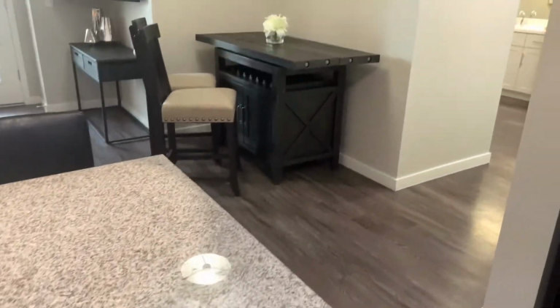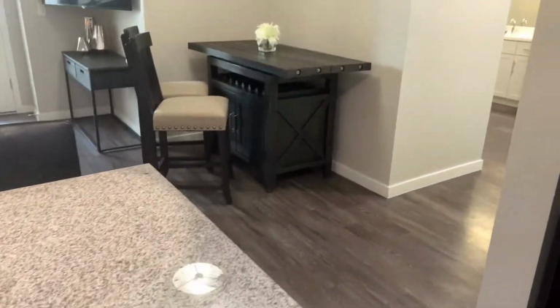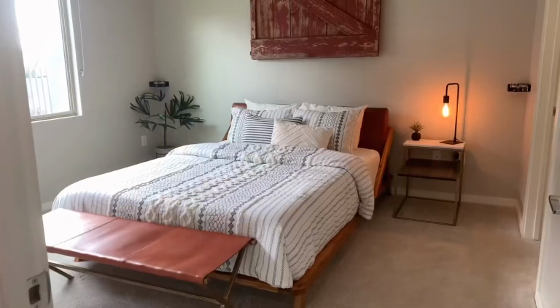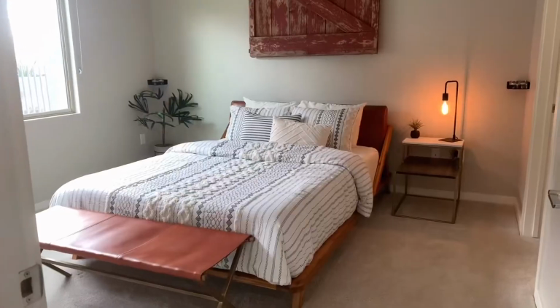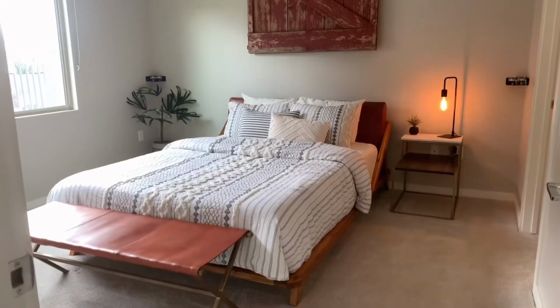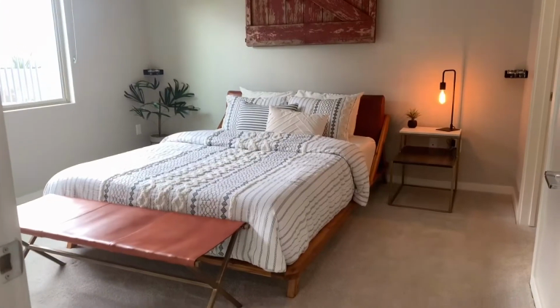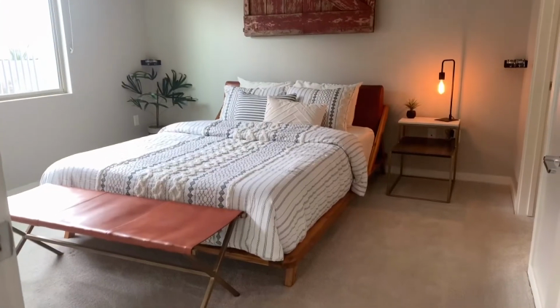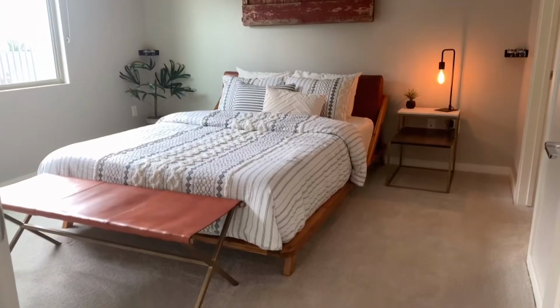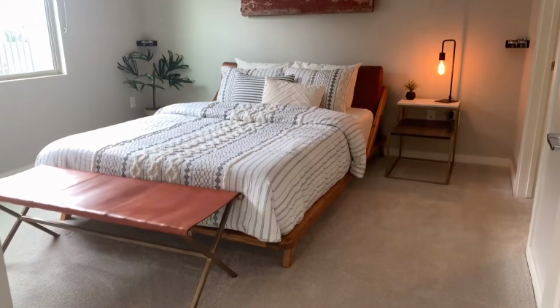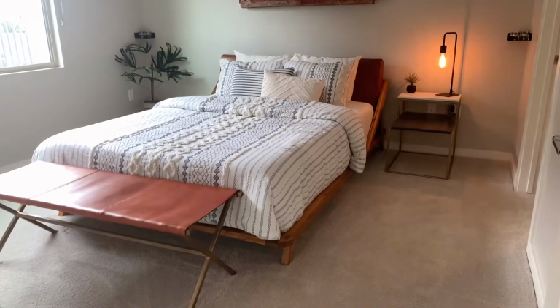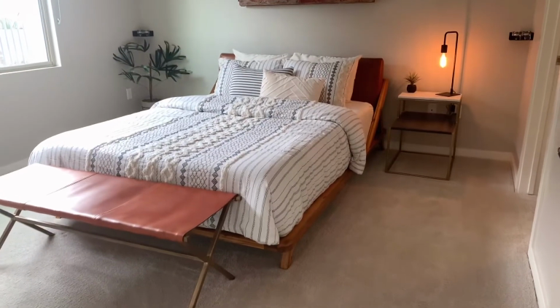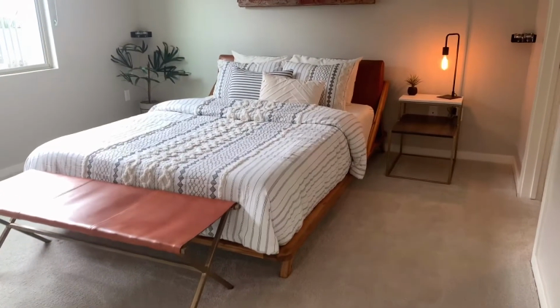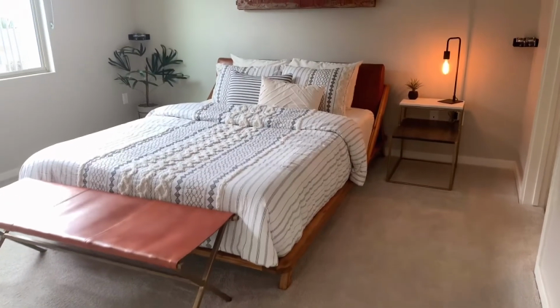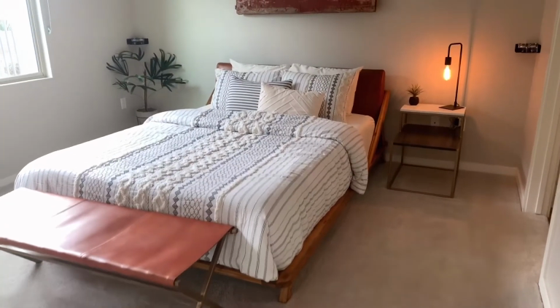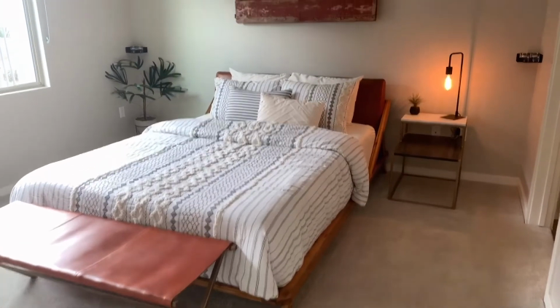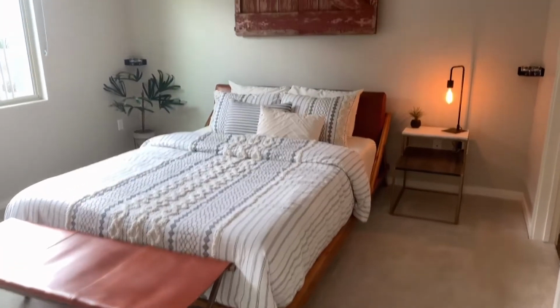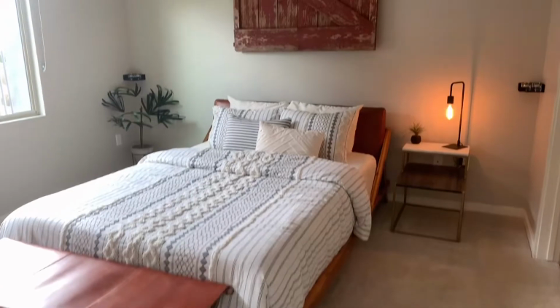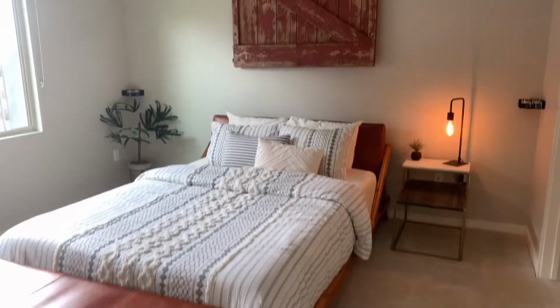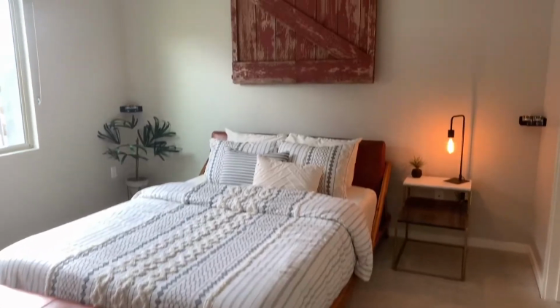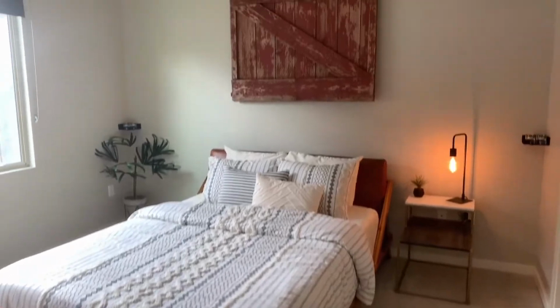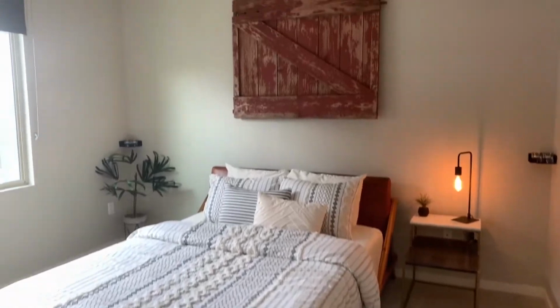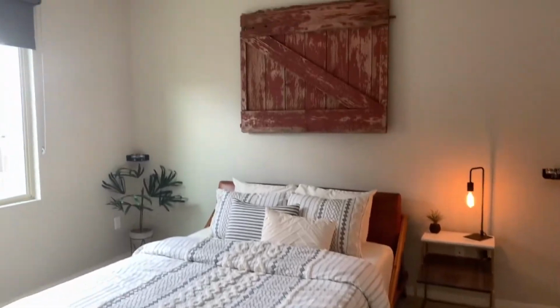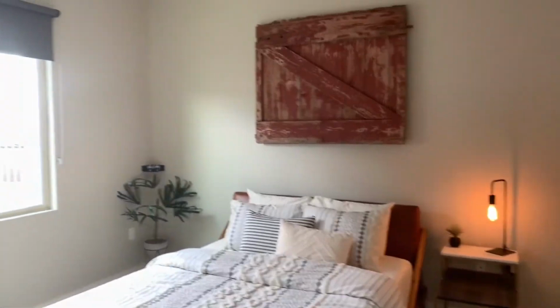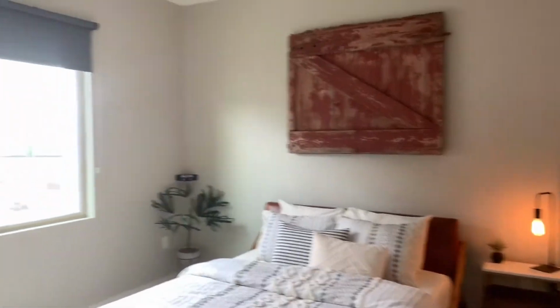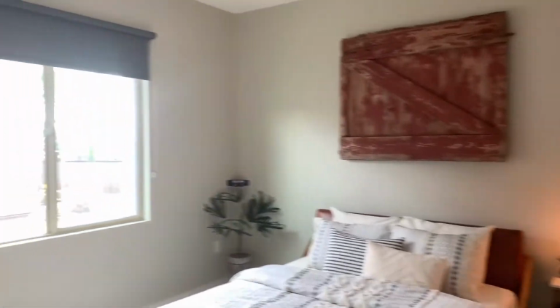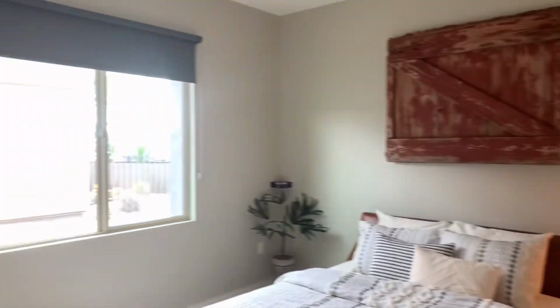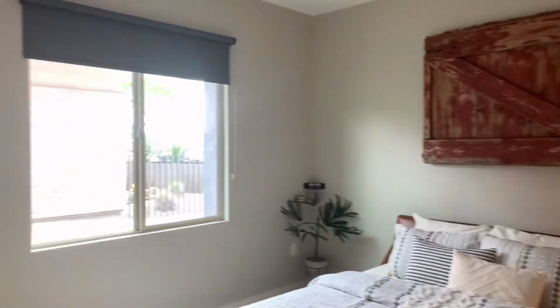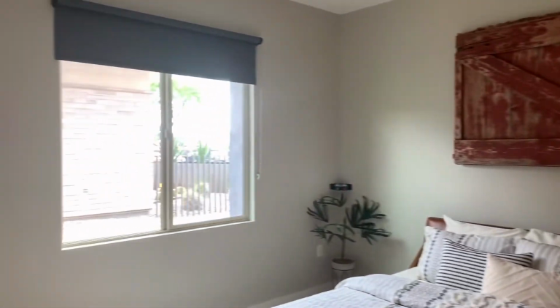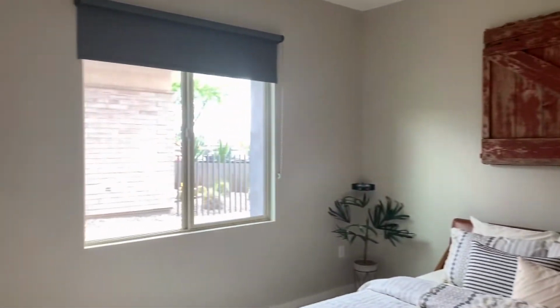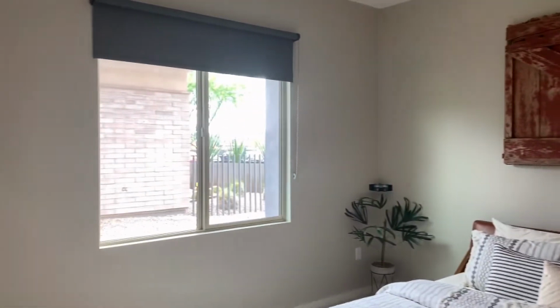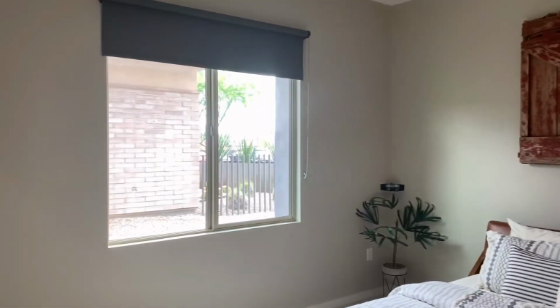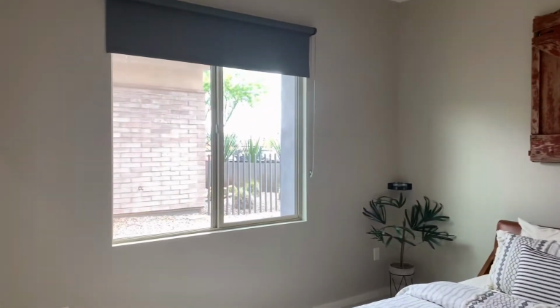Your master bedroom features more natural lighting. We have a queen size bed for scale.